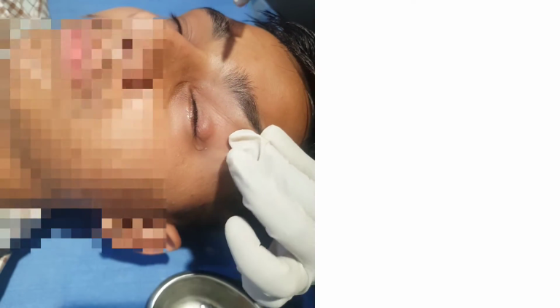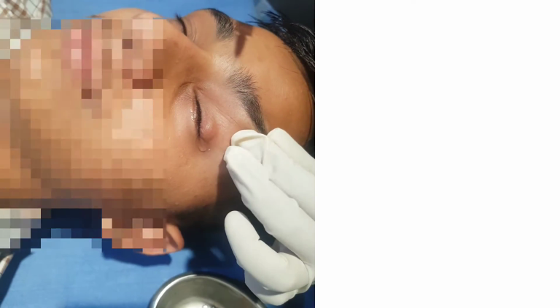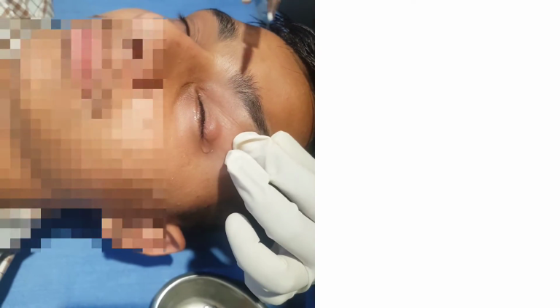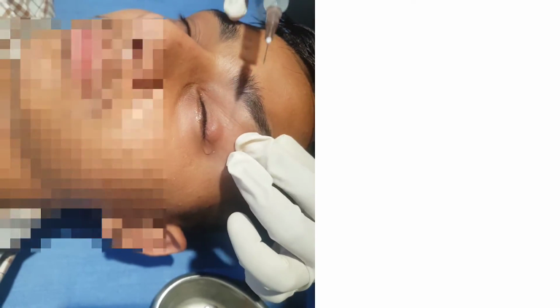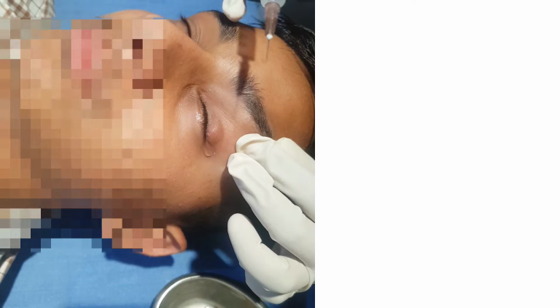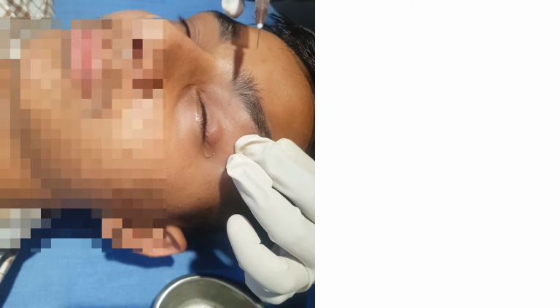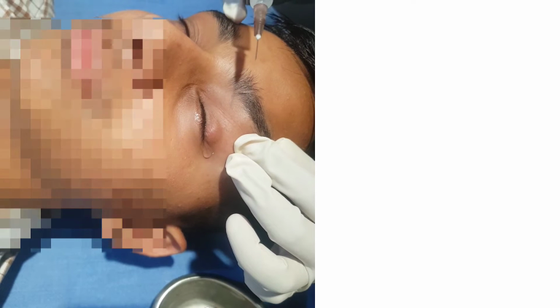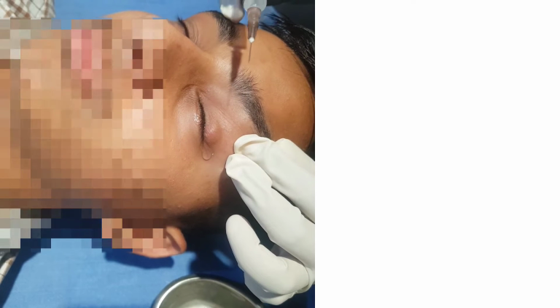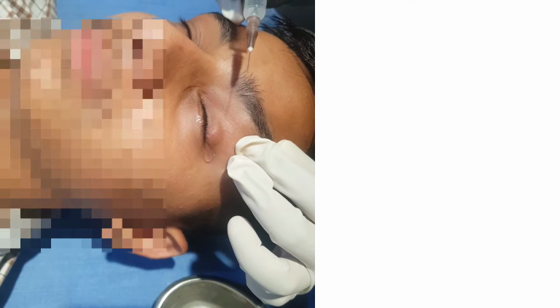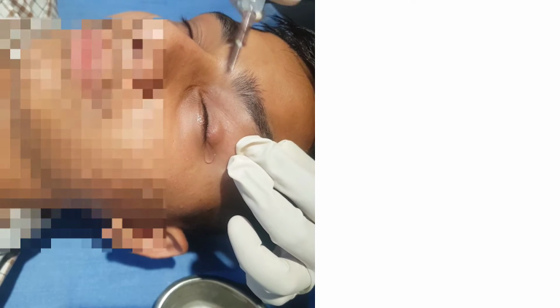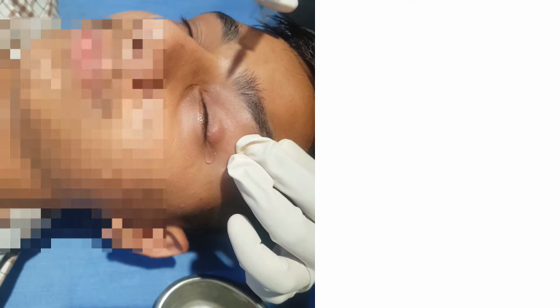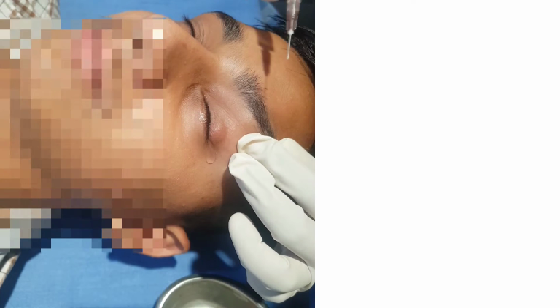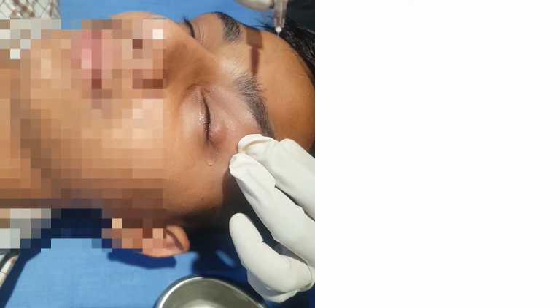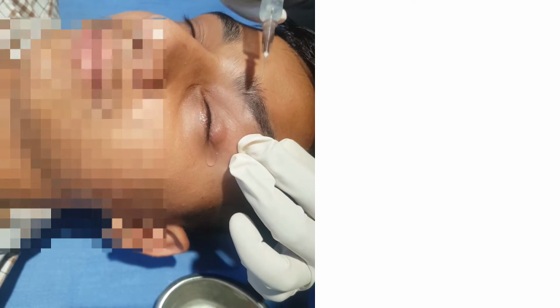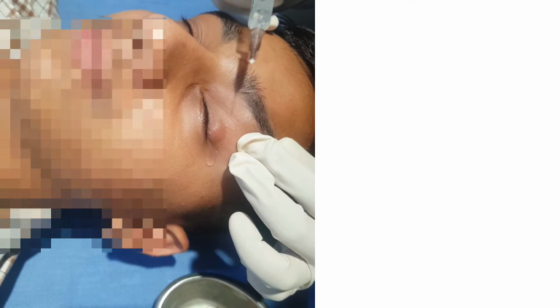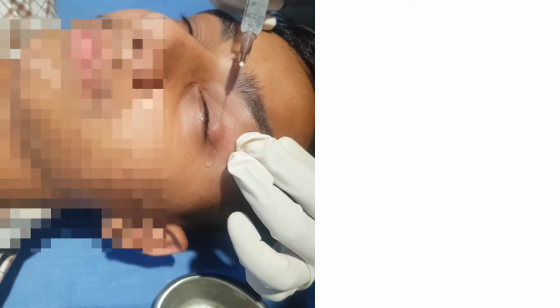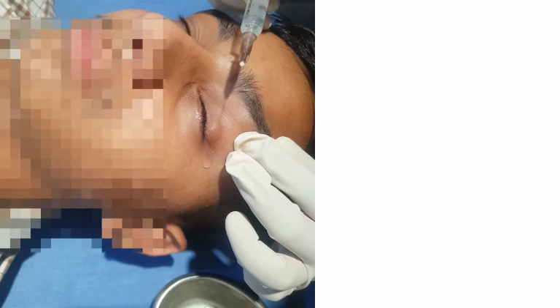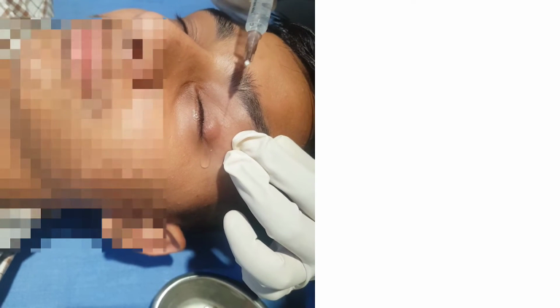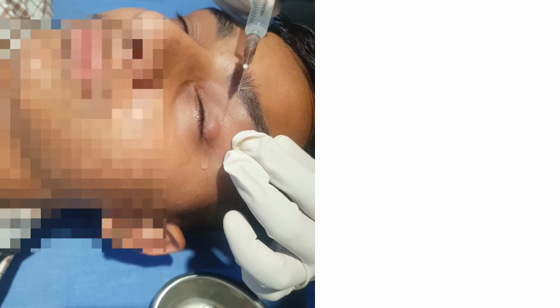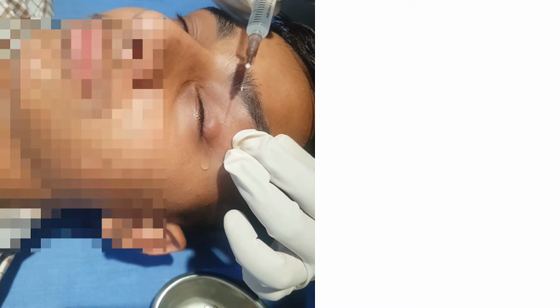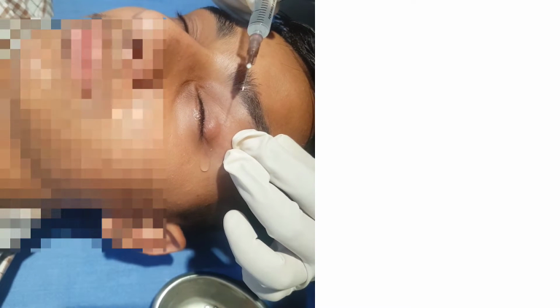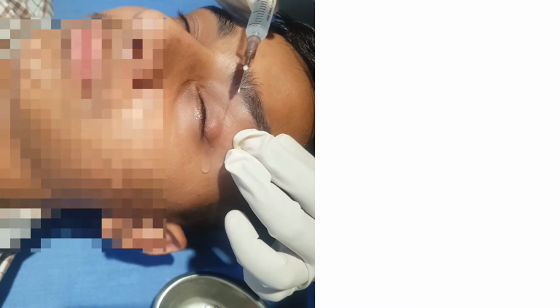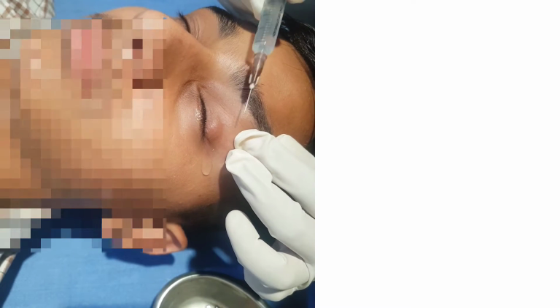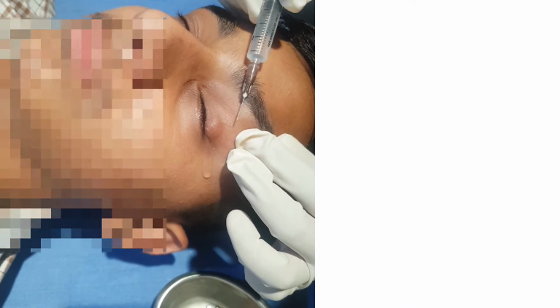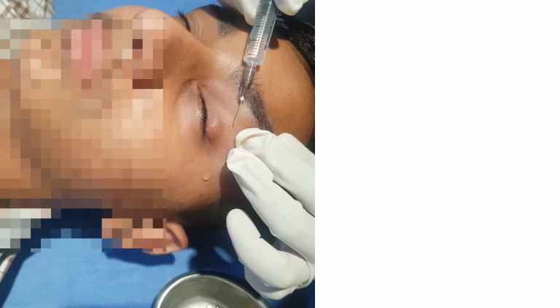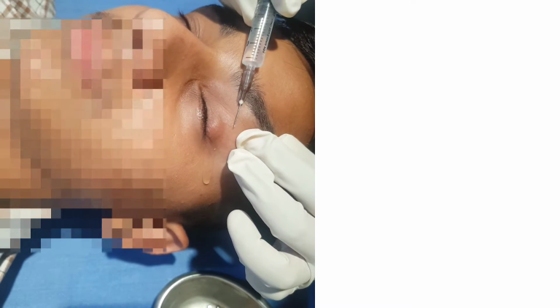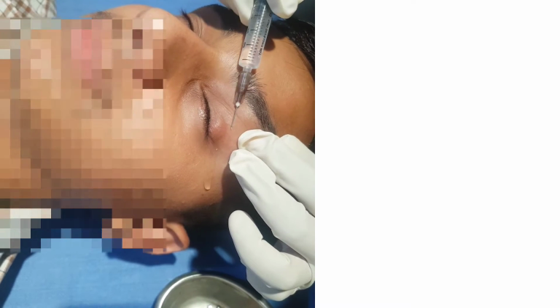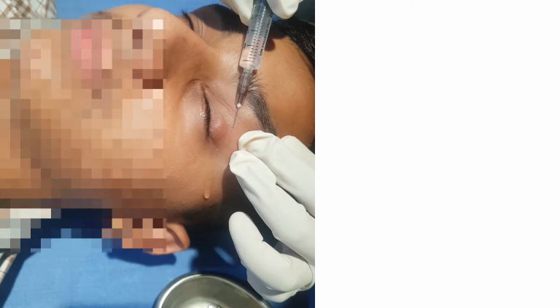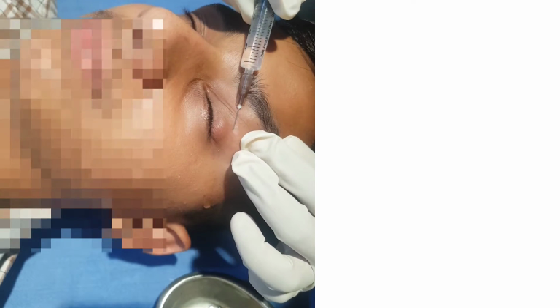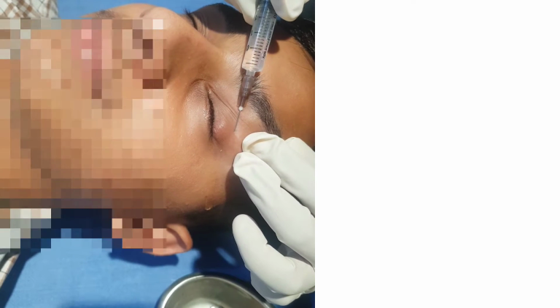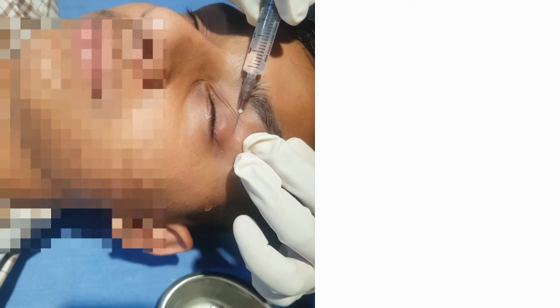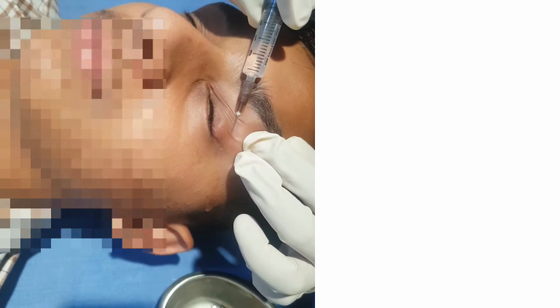If you wish to see this video in Hindi, you will find the link to my Hindi channel in the description box below.